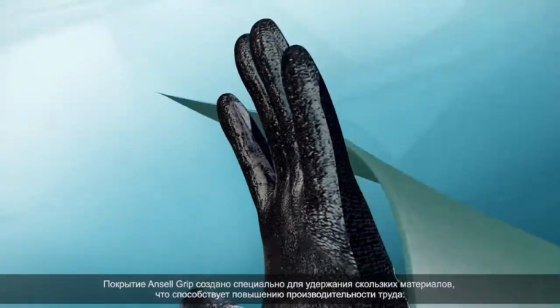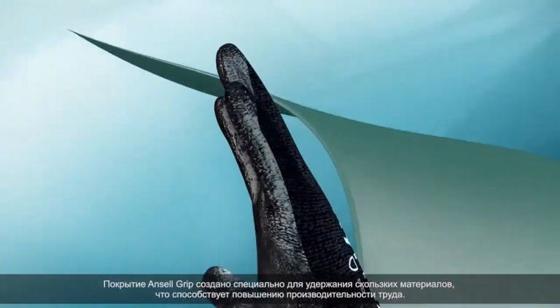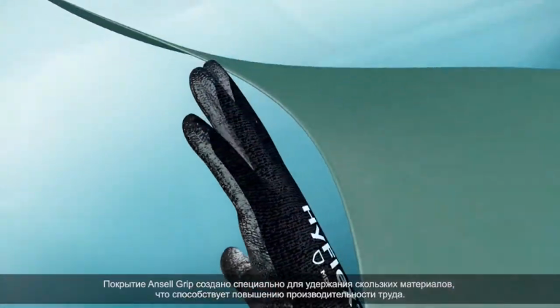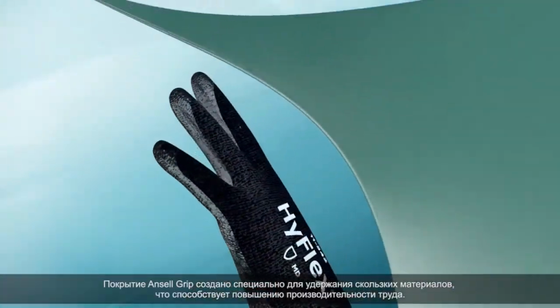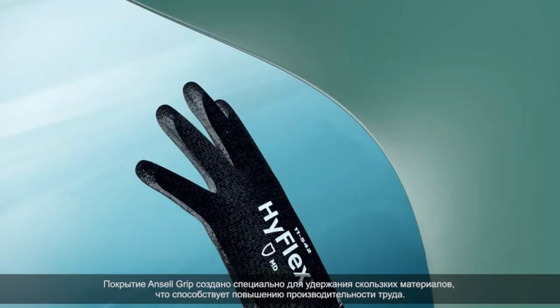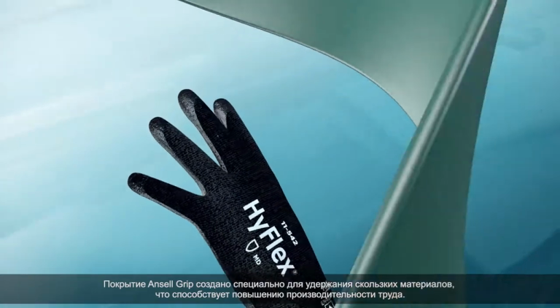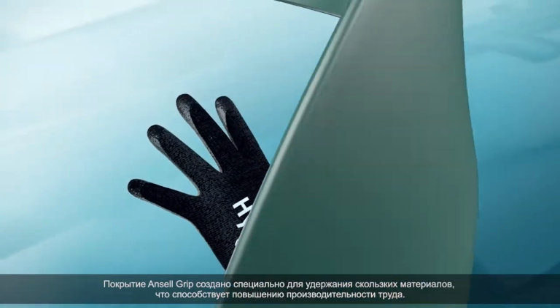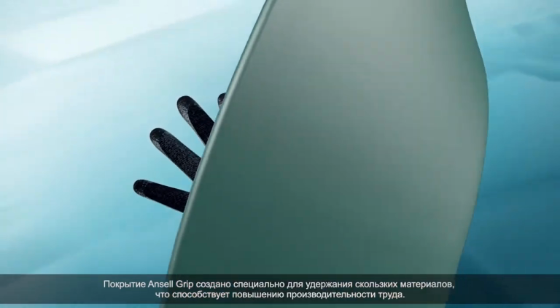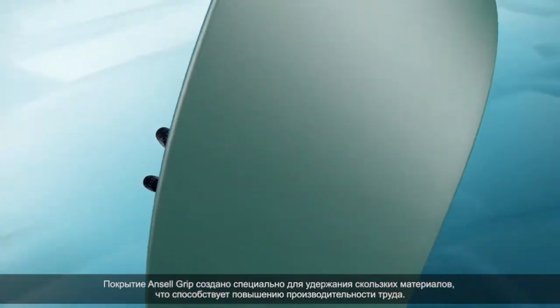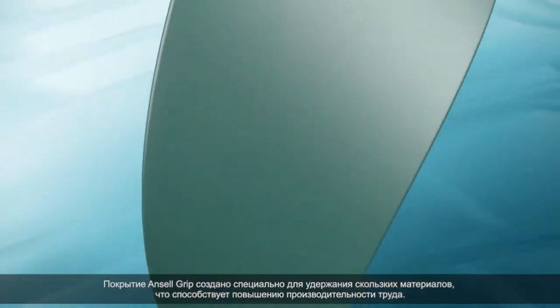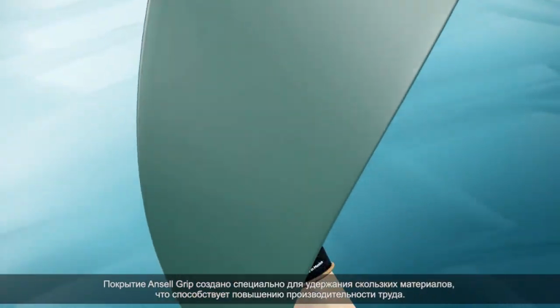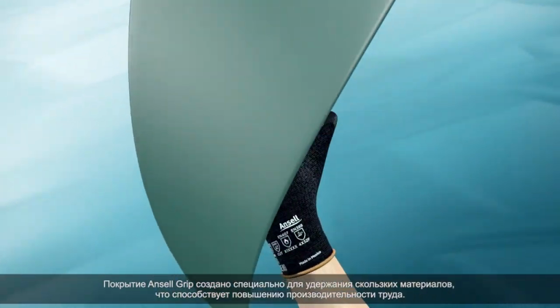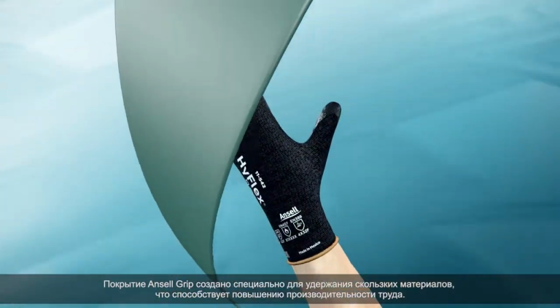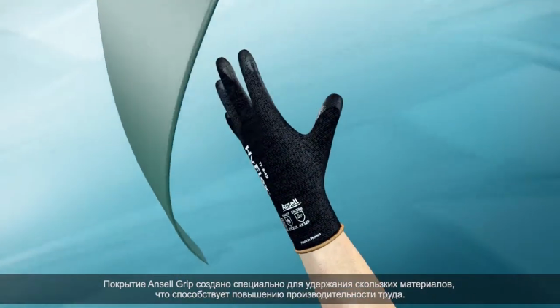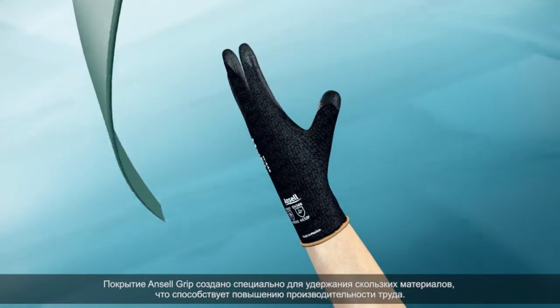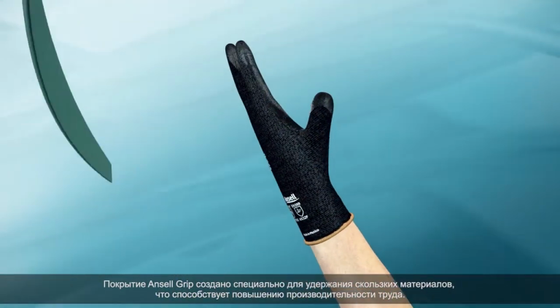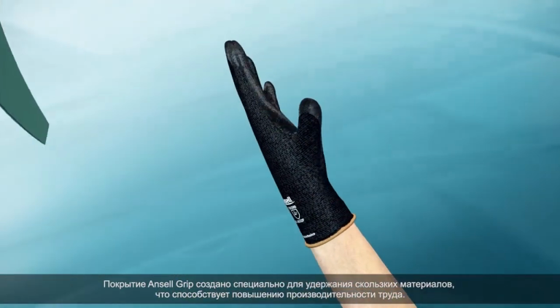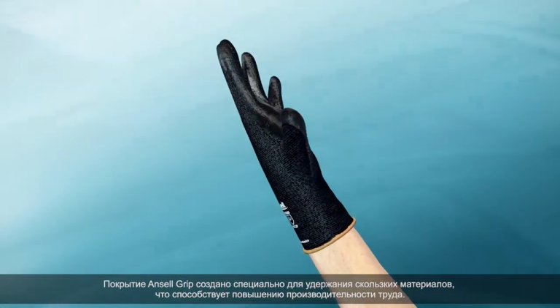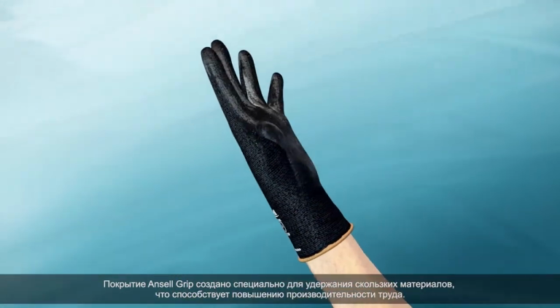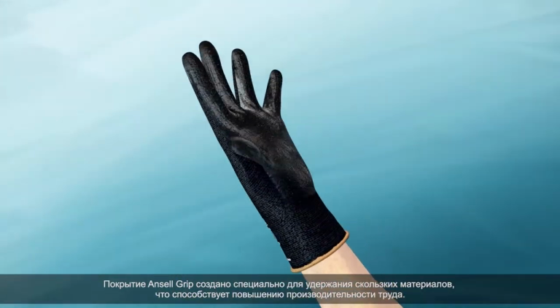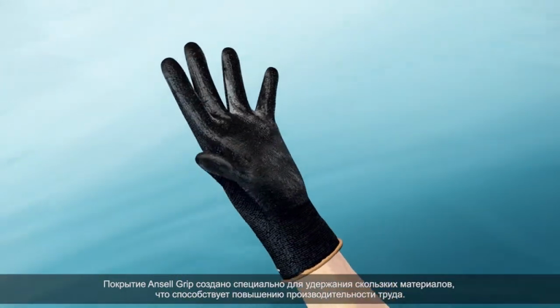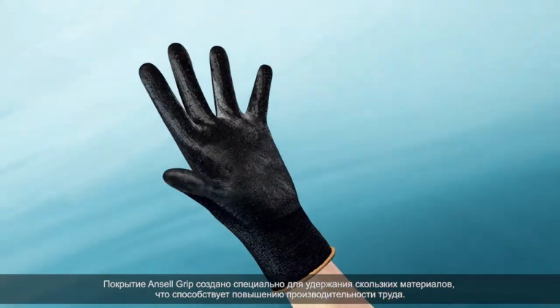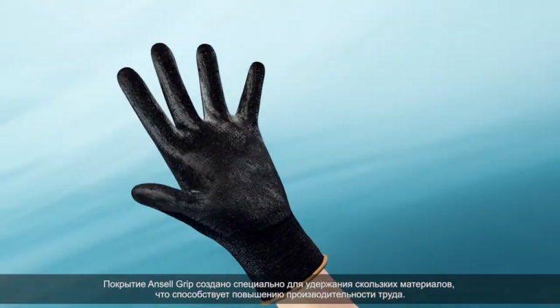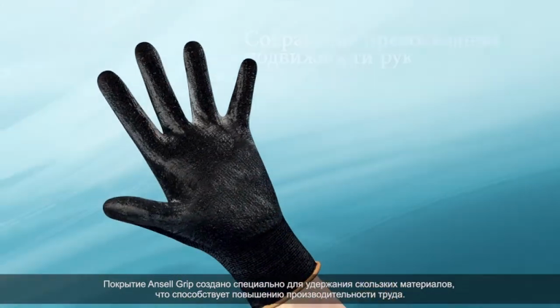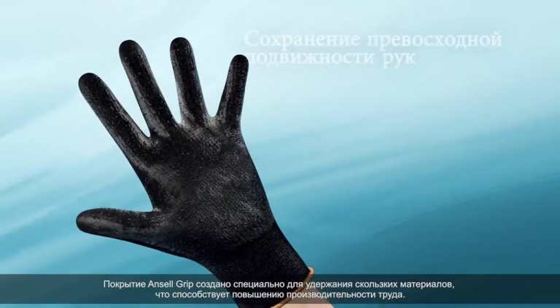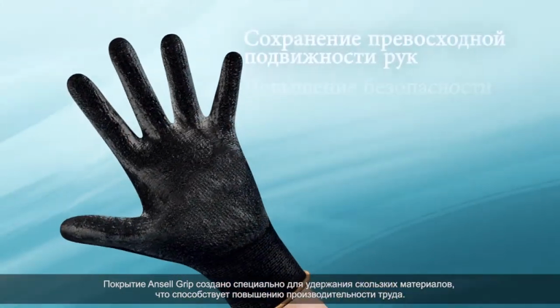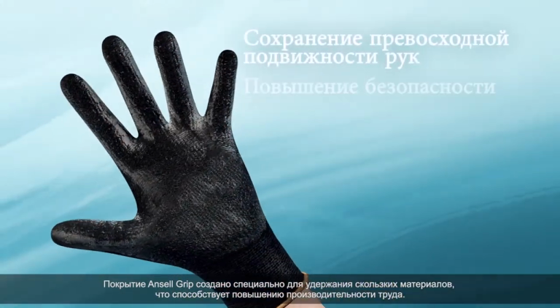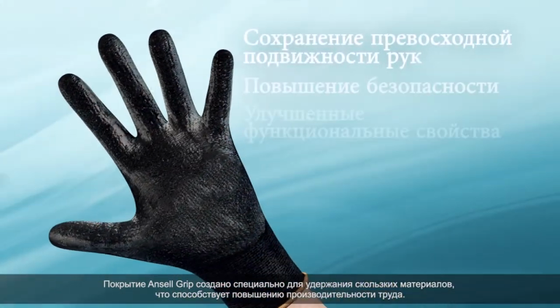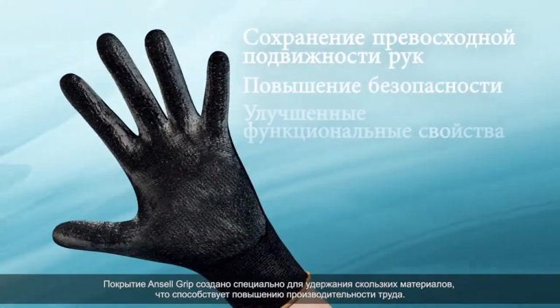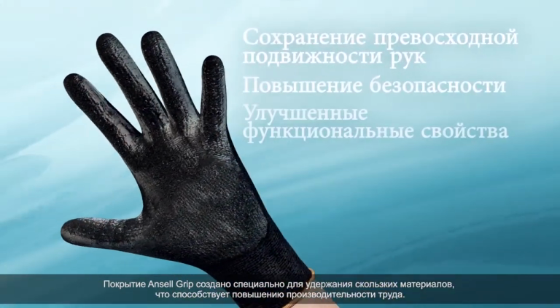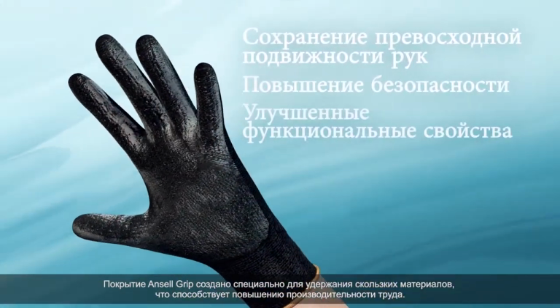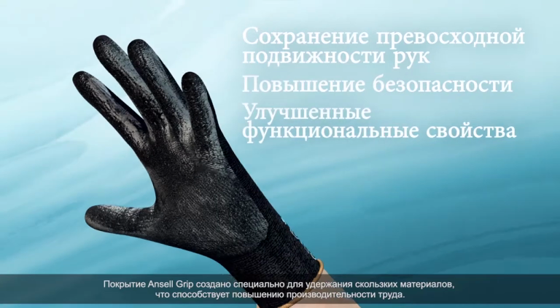Designed specifically to handle slippery materials, Ansel Grip improves worker performance for a better day at work.